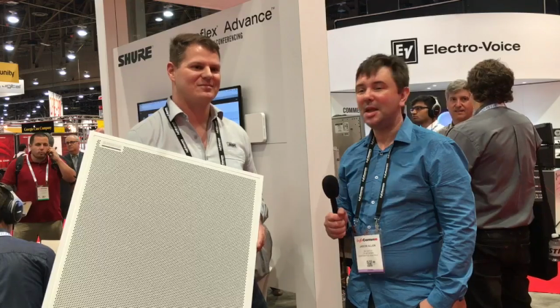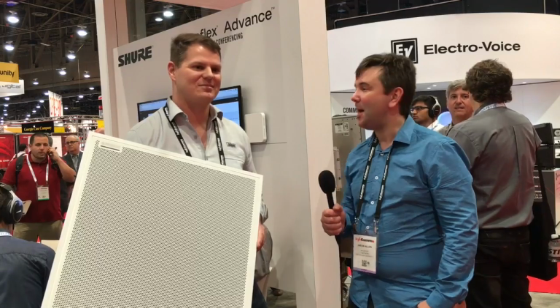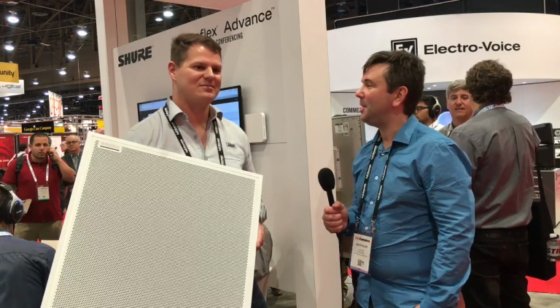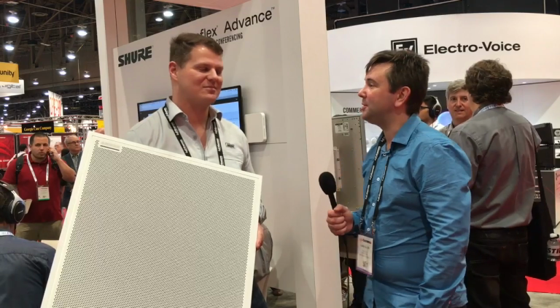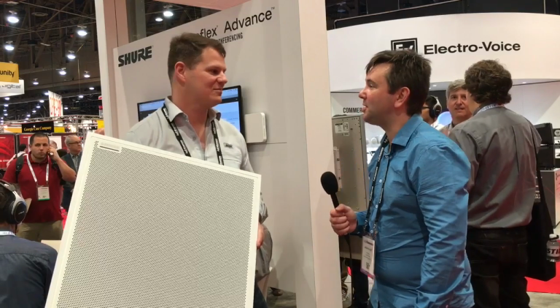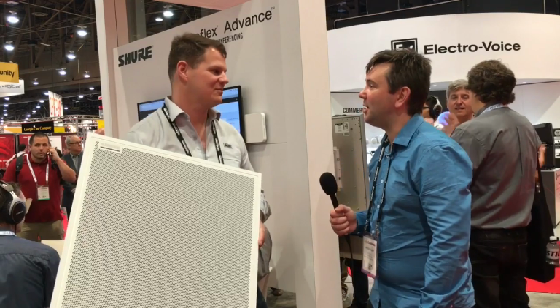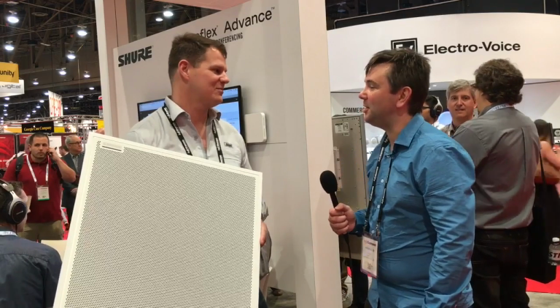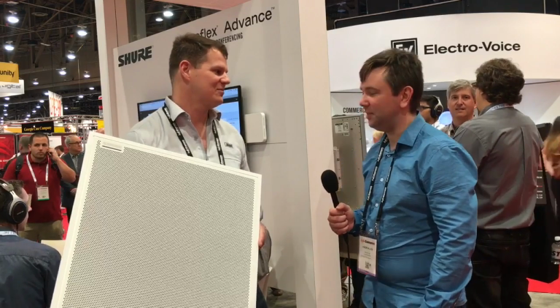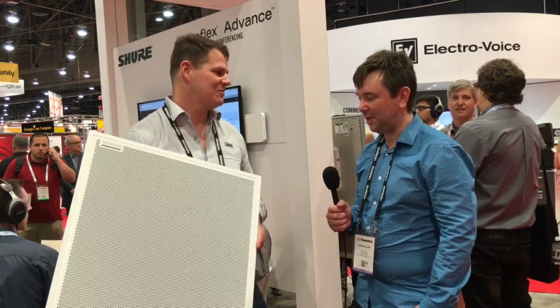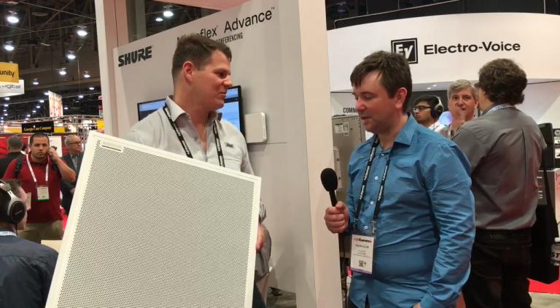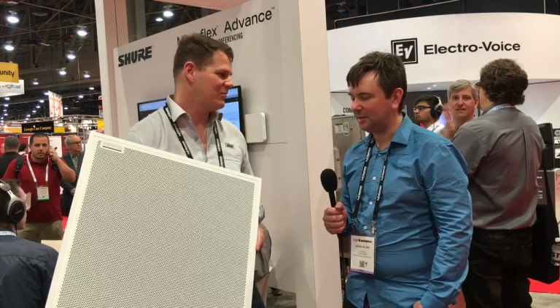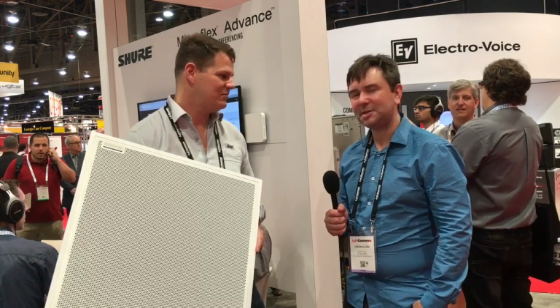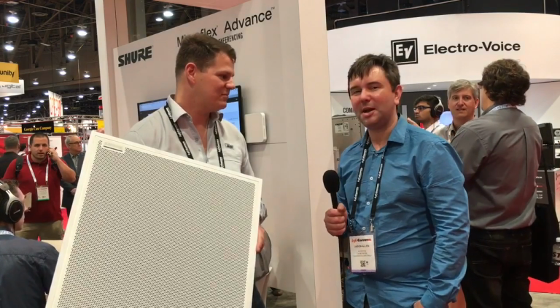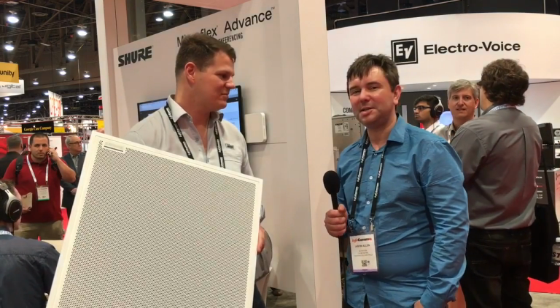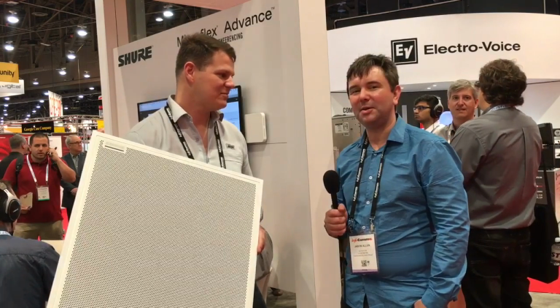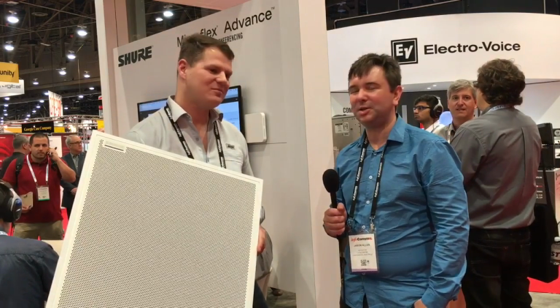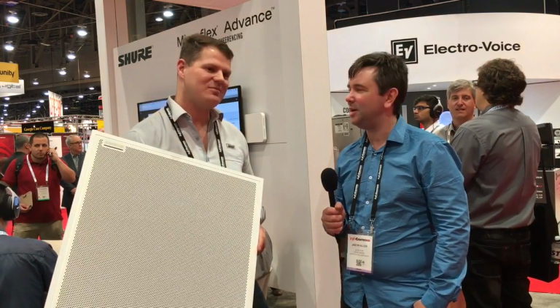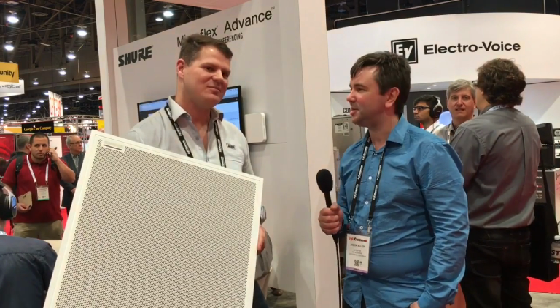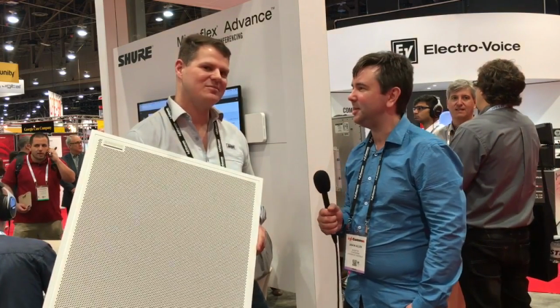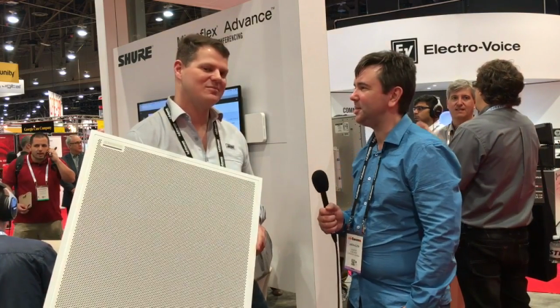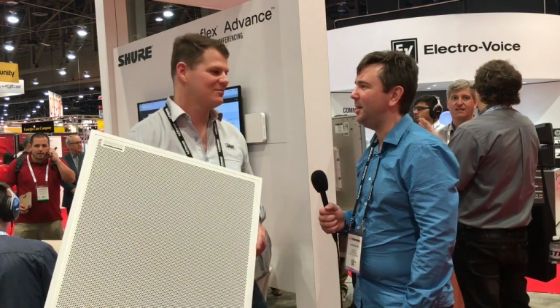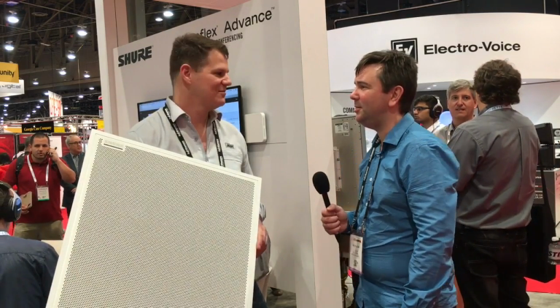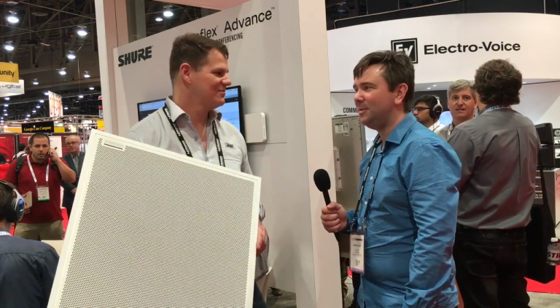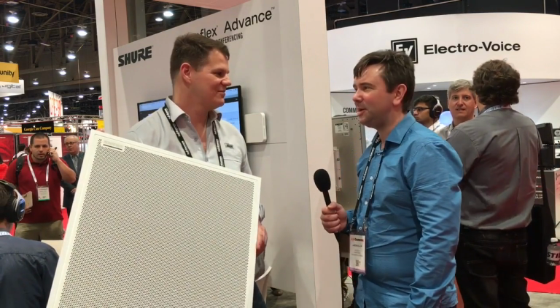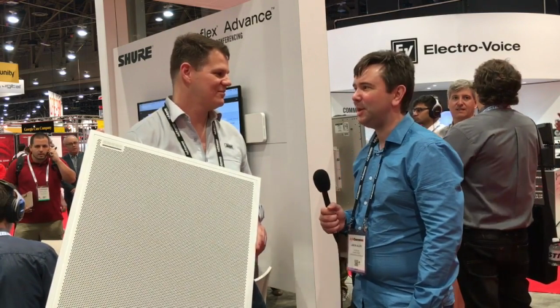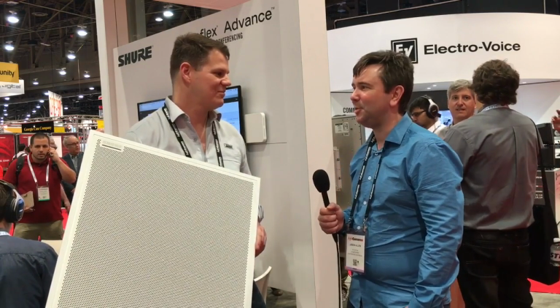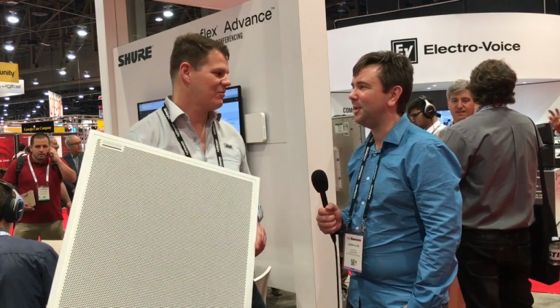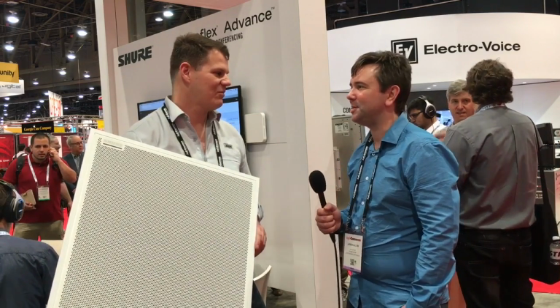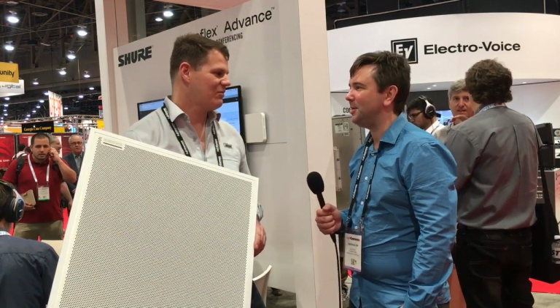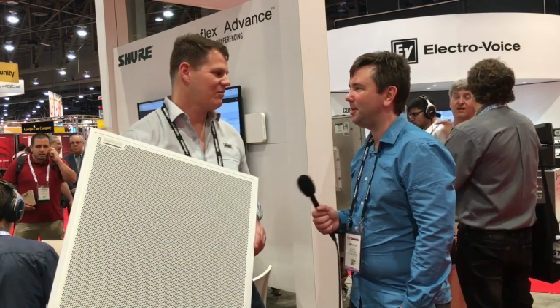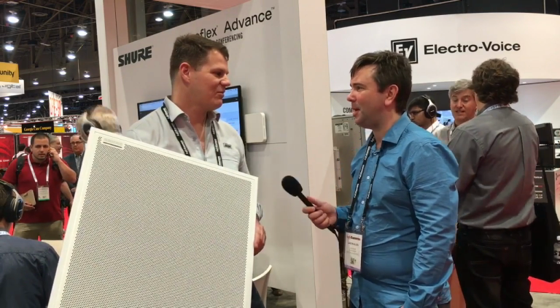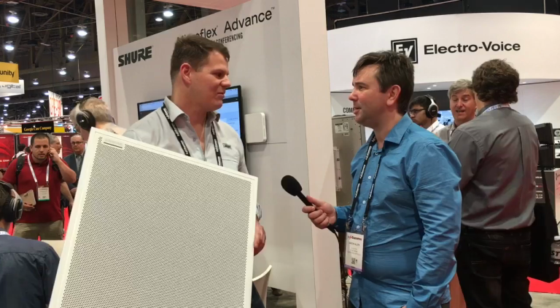I'm here with Scott Harrison of JANZ. It looks like he's holding a giant ceiling tile, but it's much more than that. Scott, what are you holding?